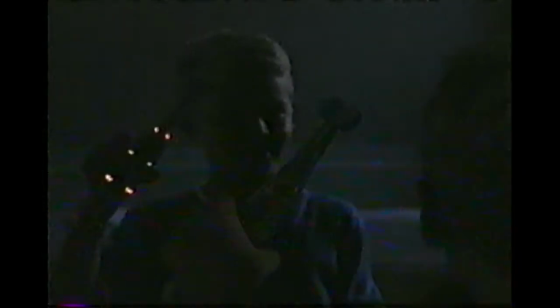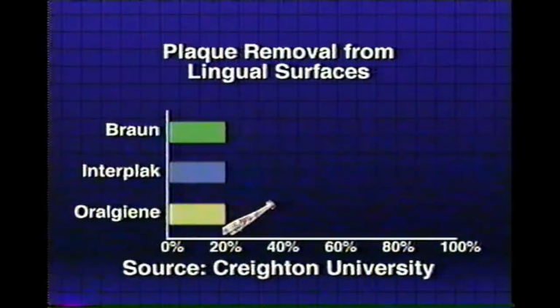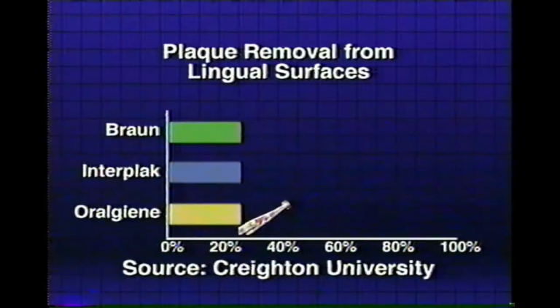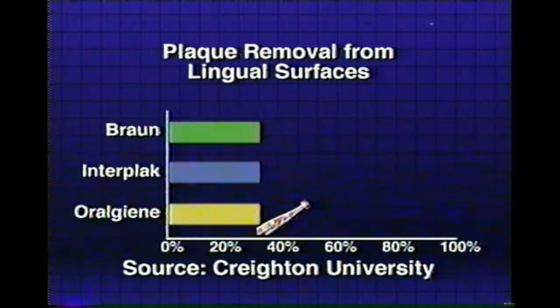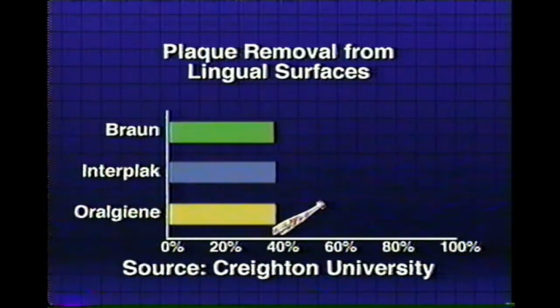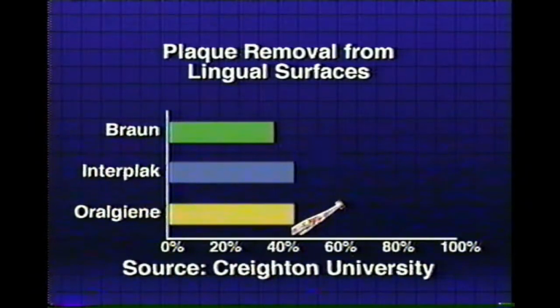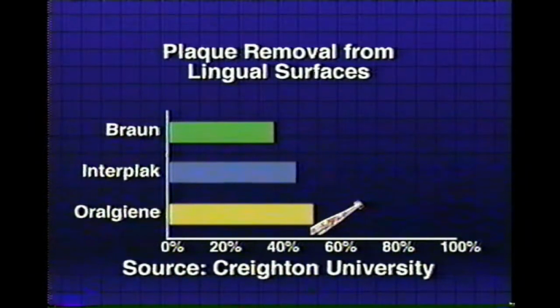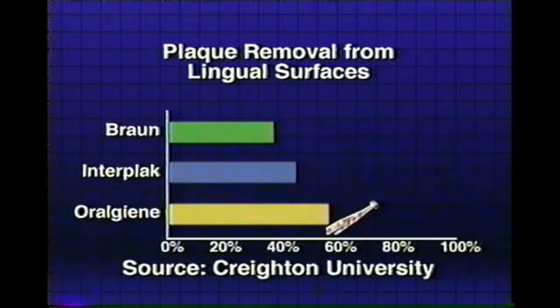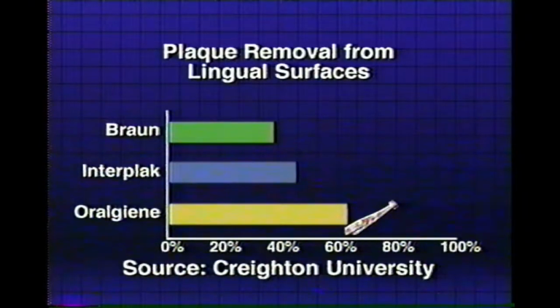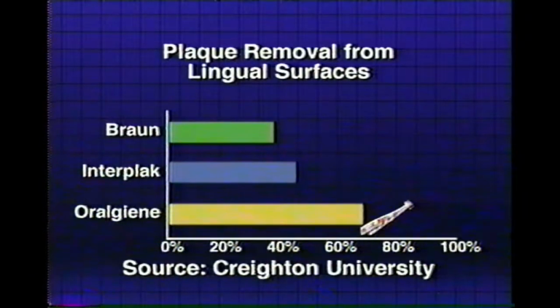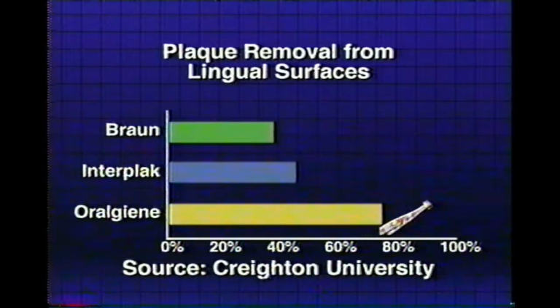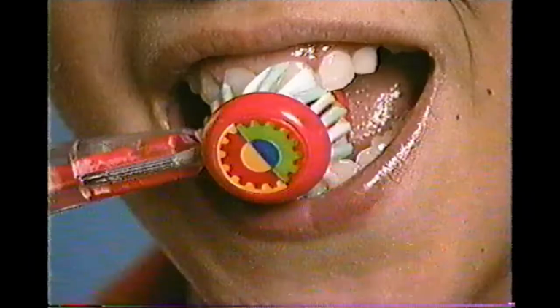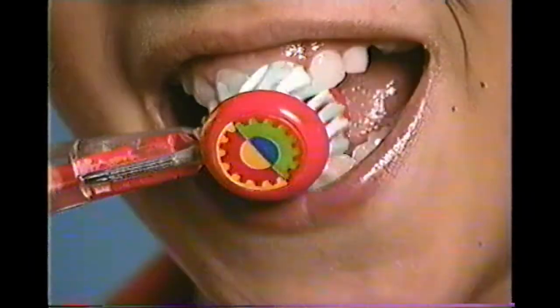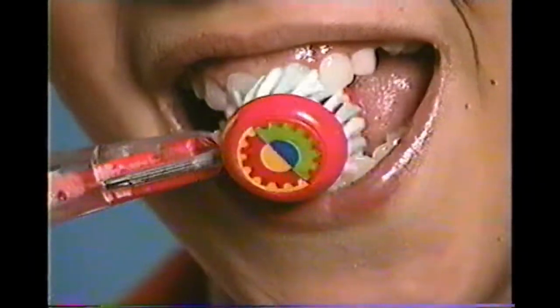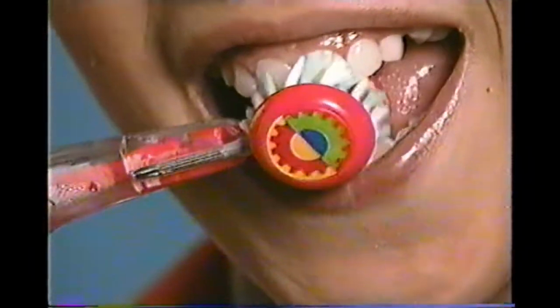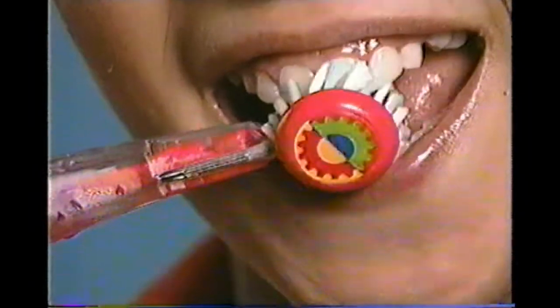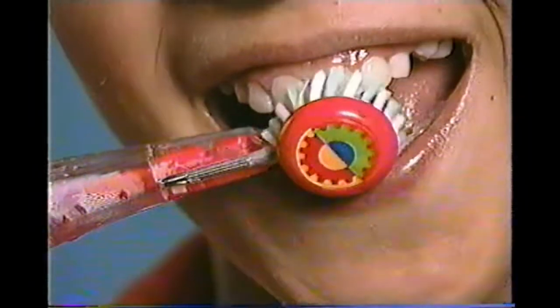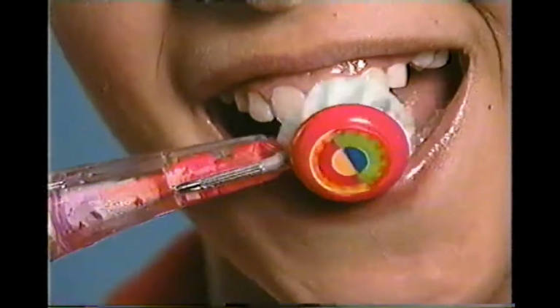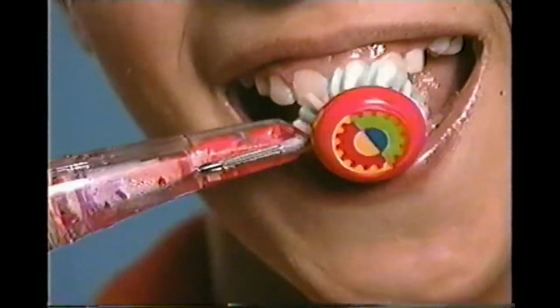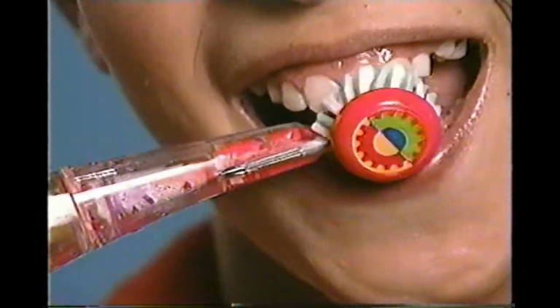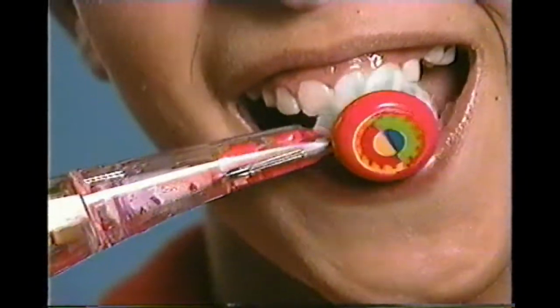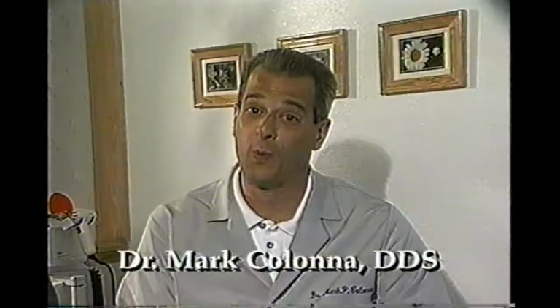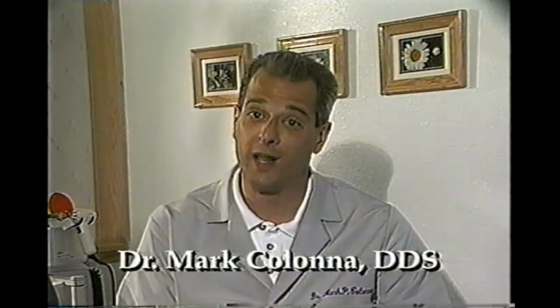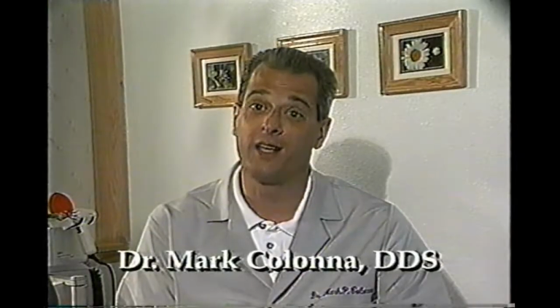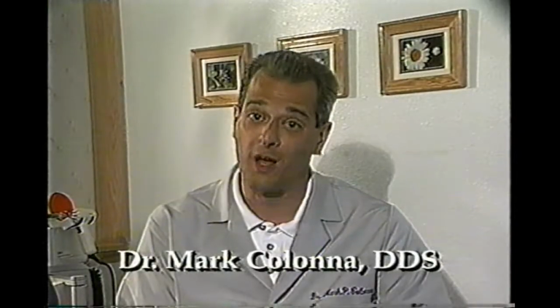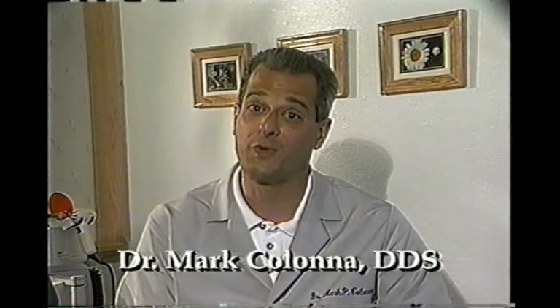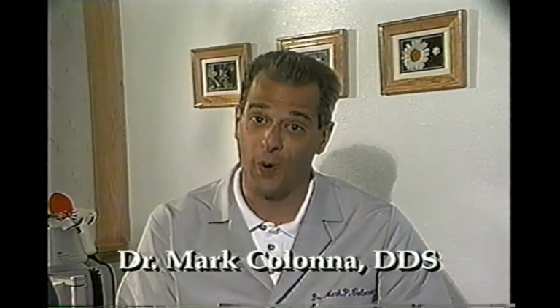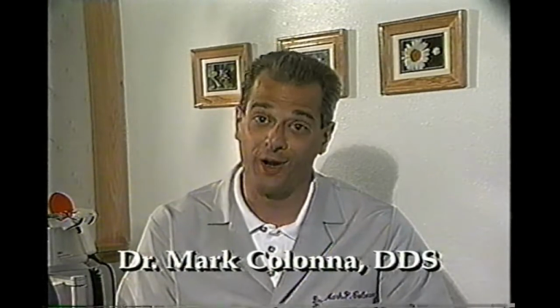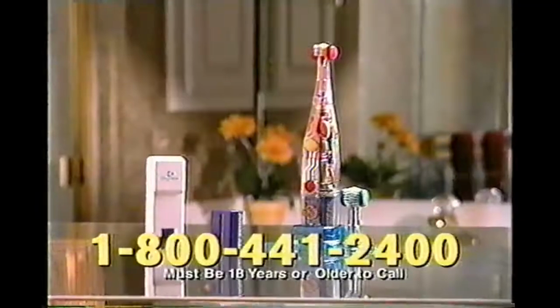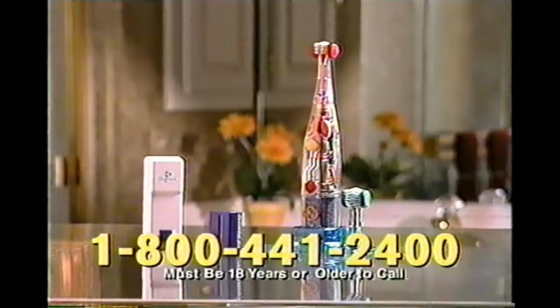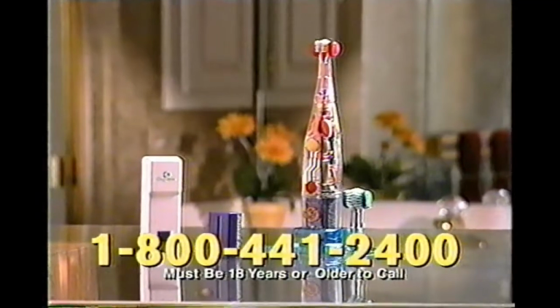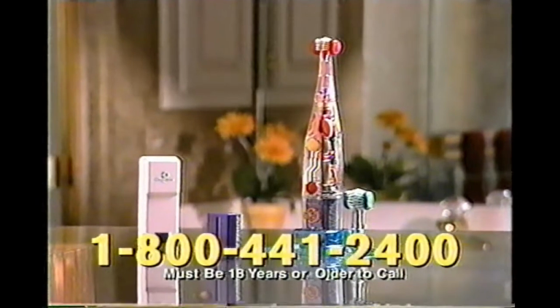Most importantly, clinical studies show that this product works. It really does work.